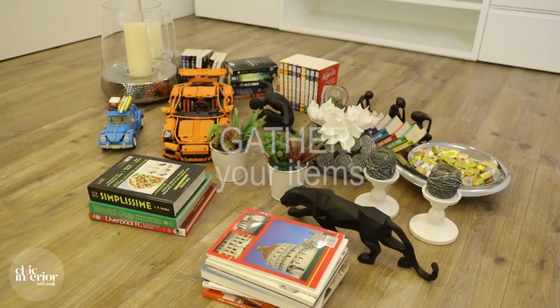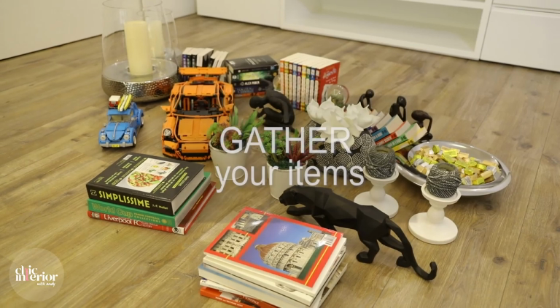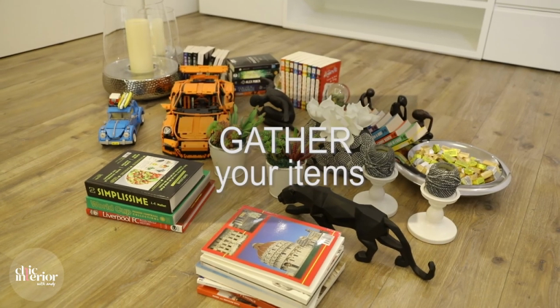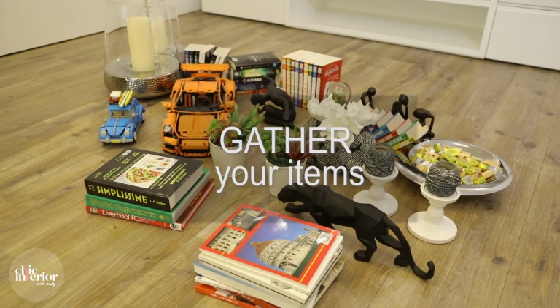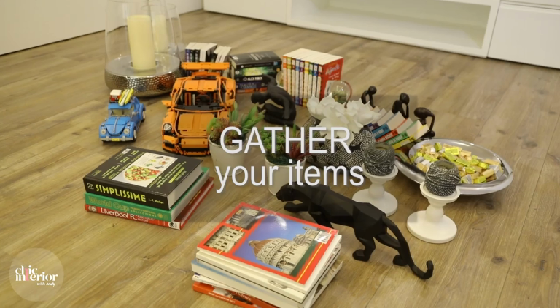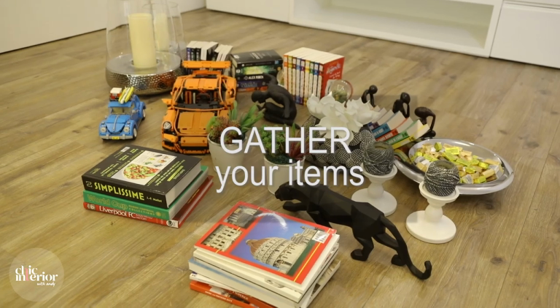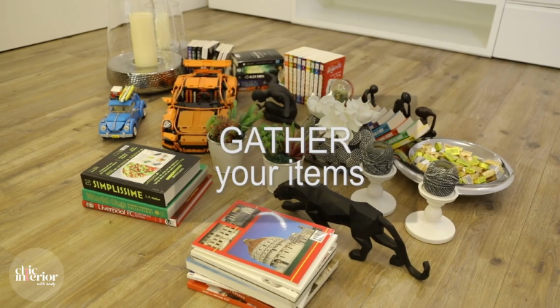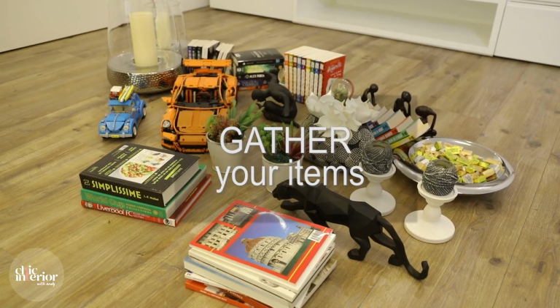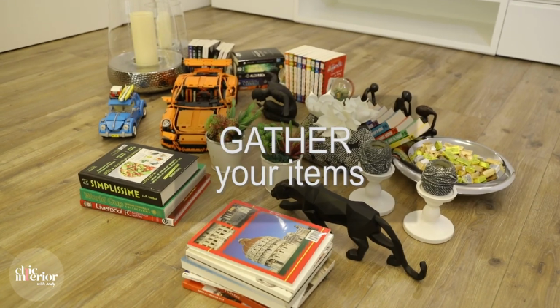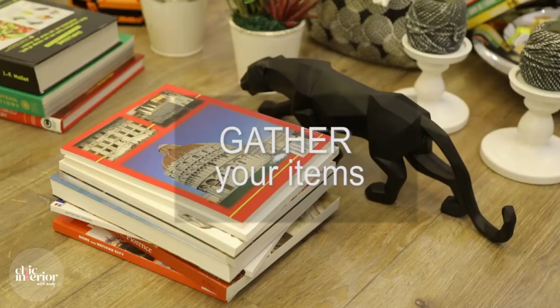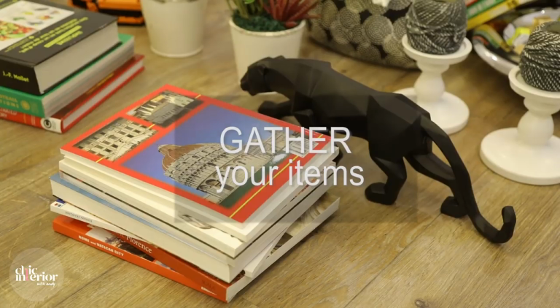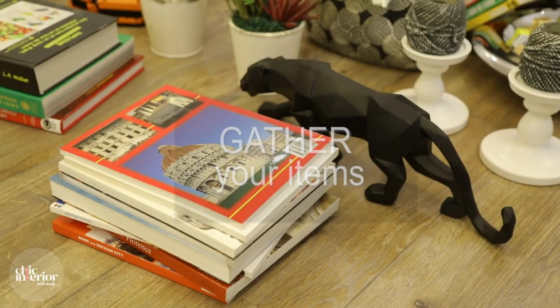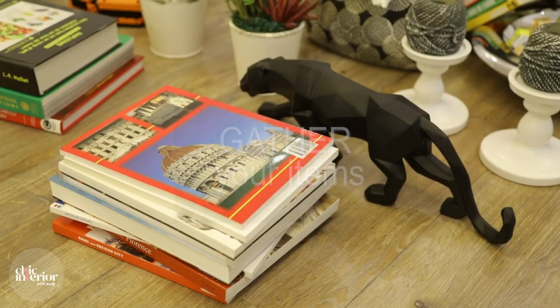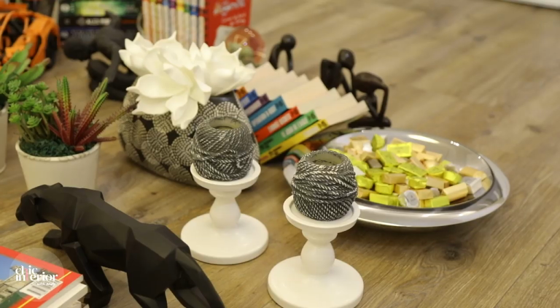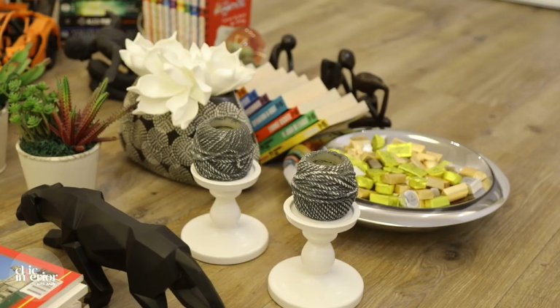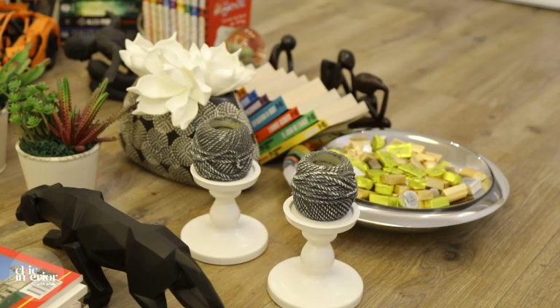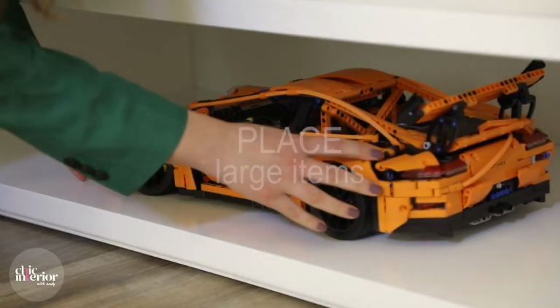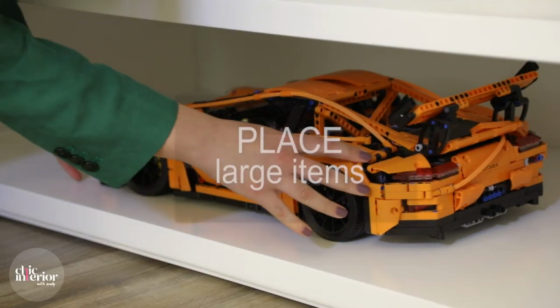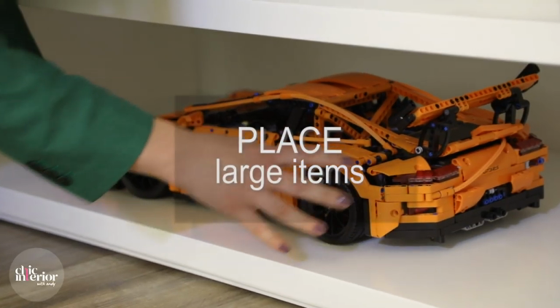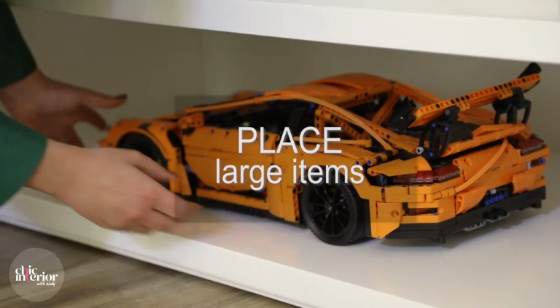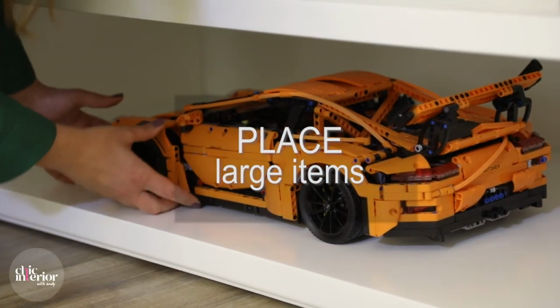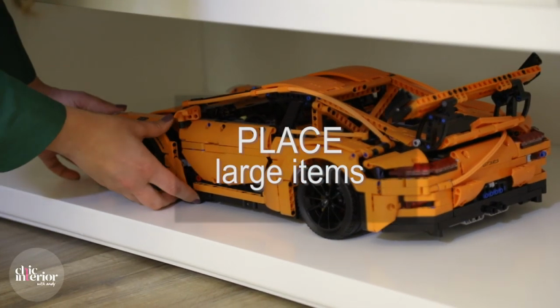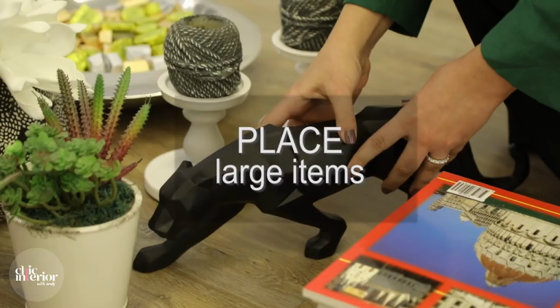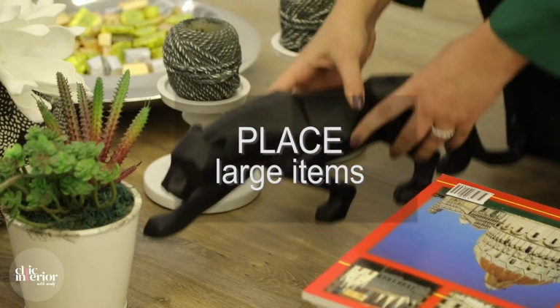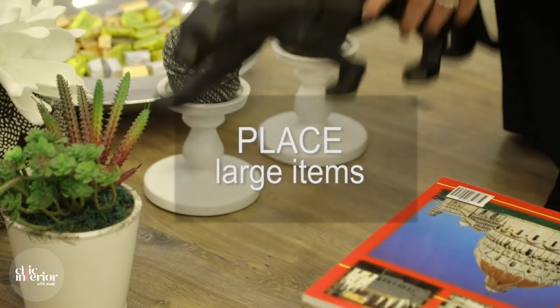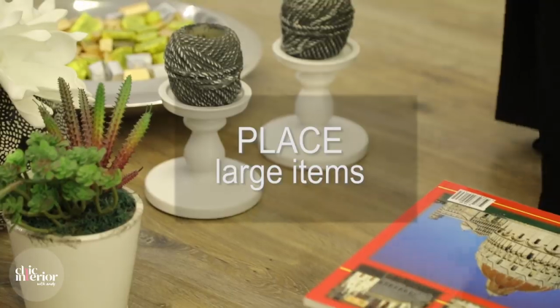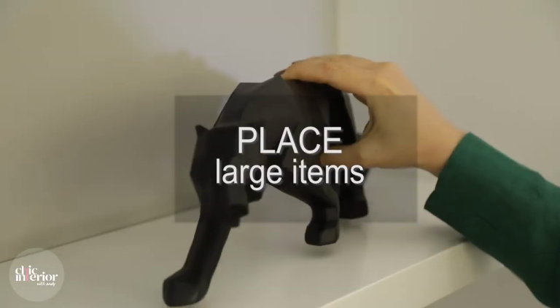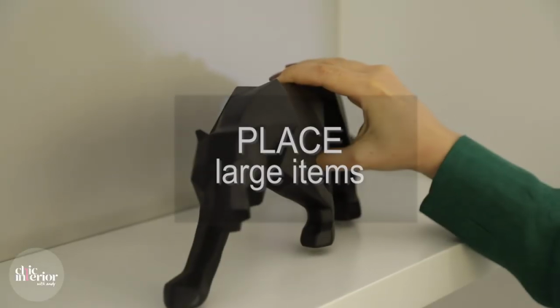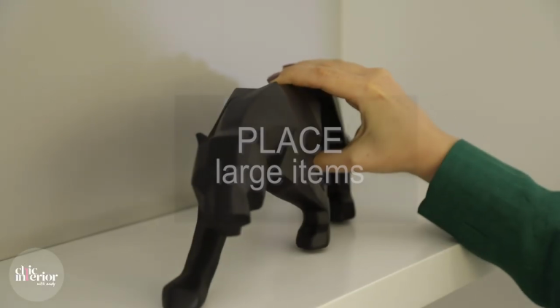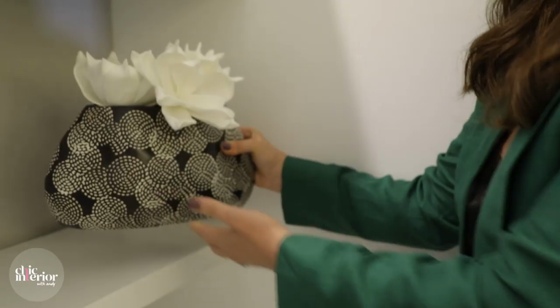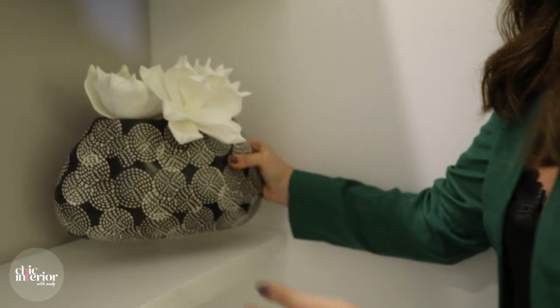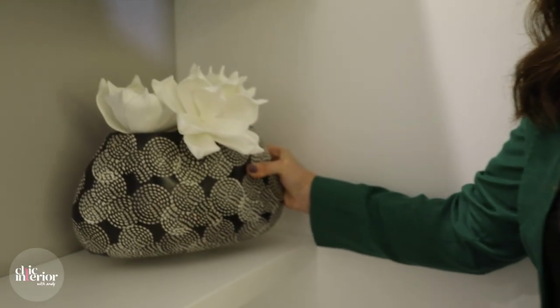First, you need to gather all the stuff that you want to display. Next, we will place all the larger items on the shelves.